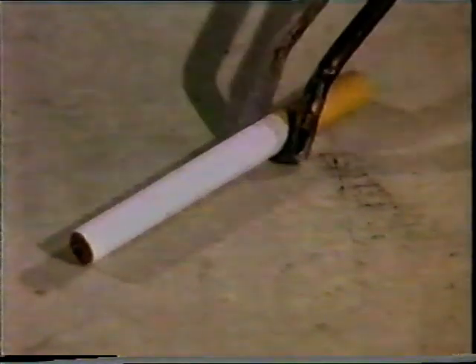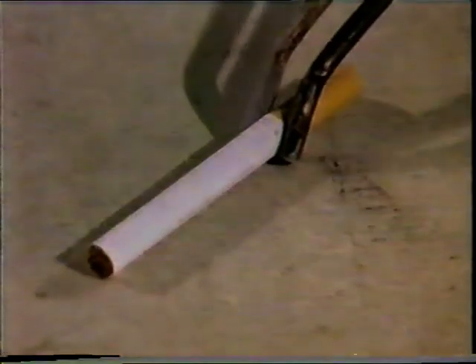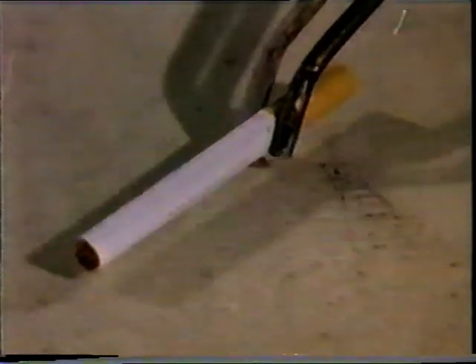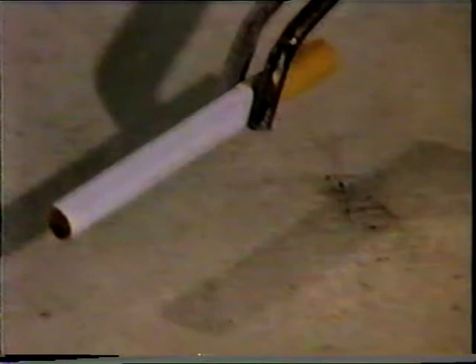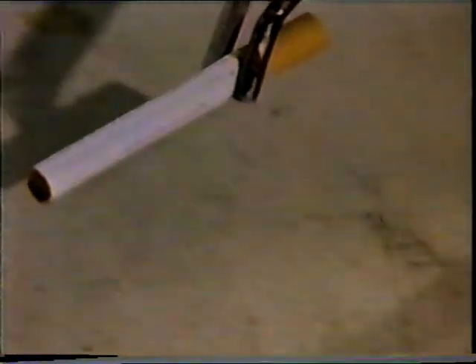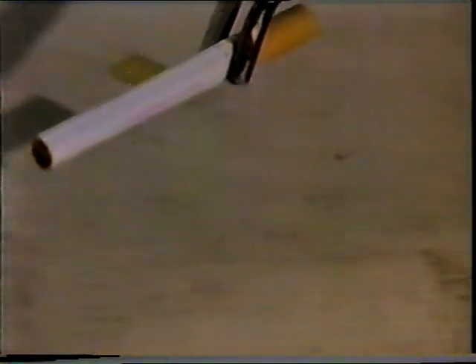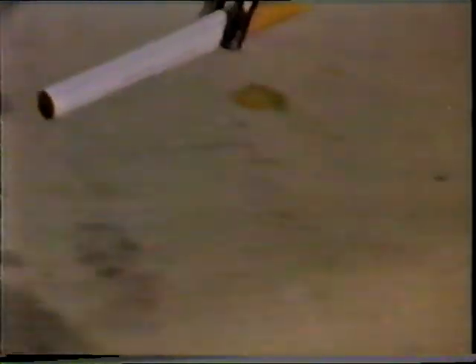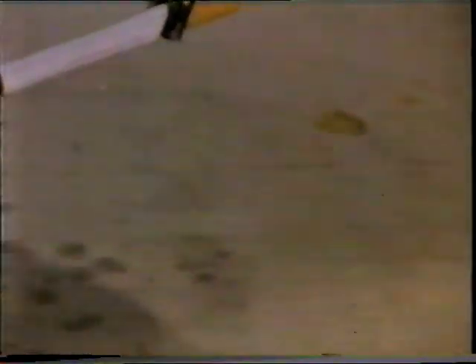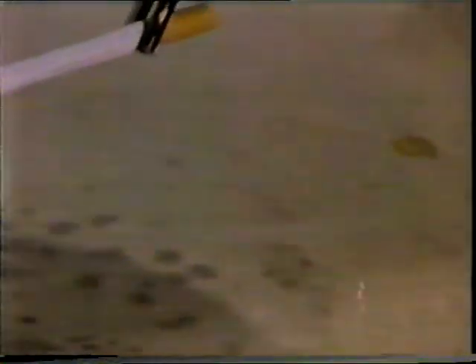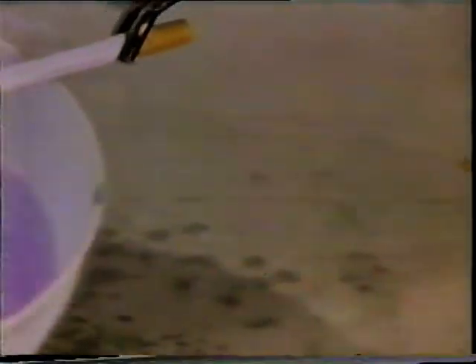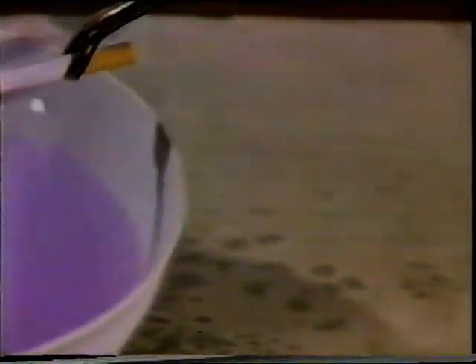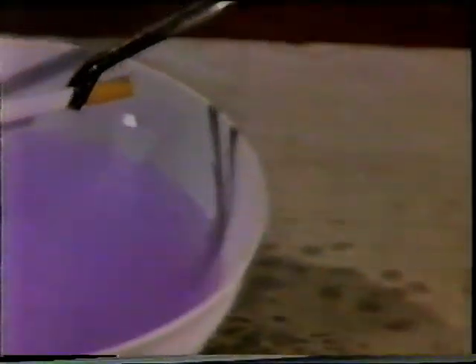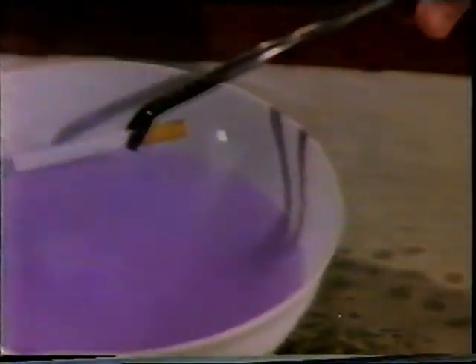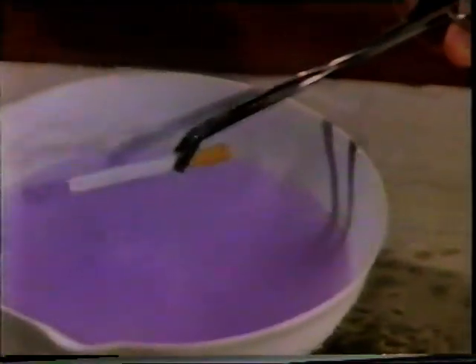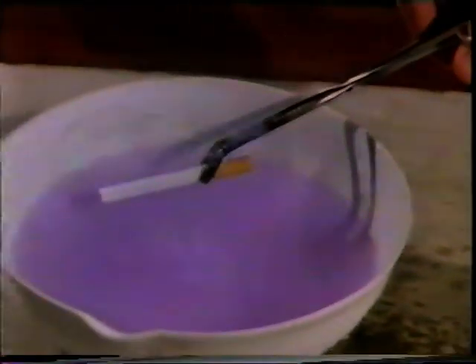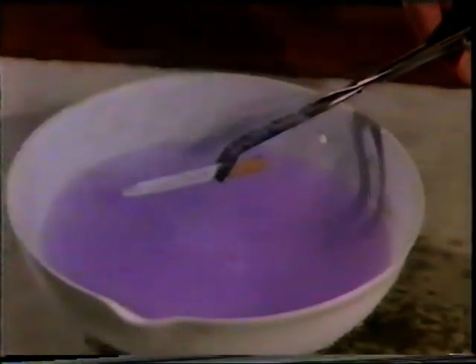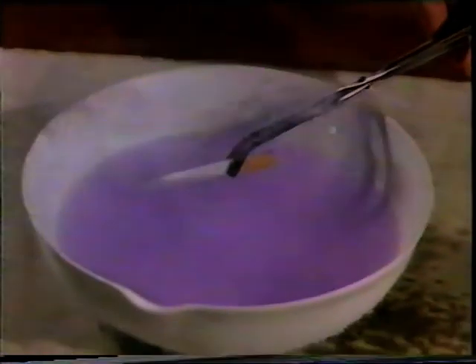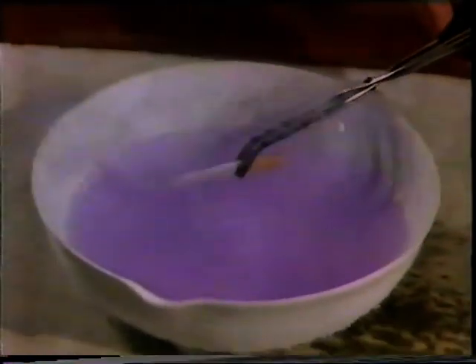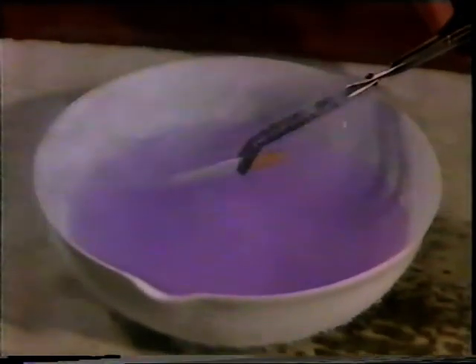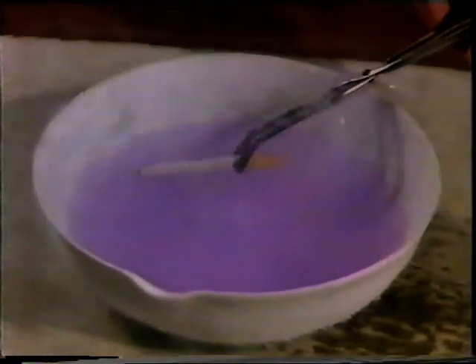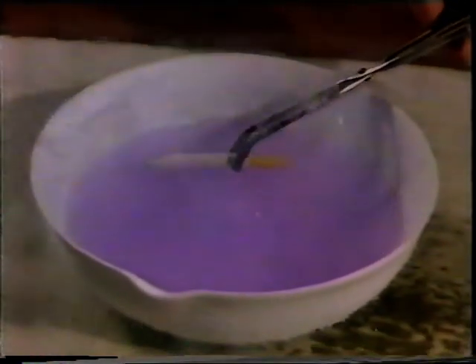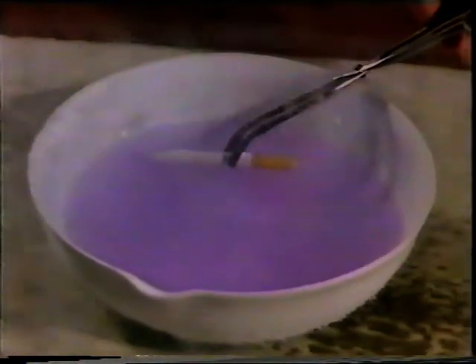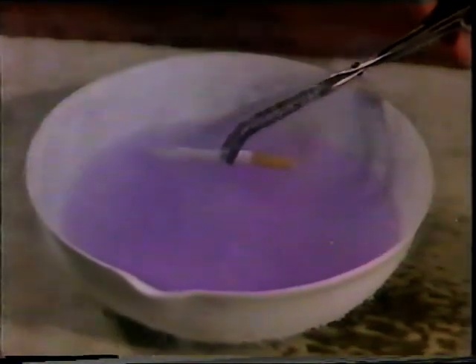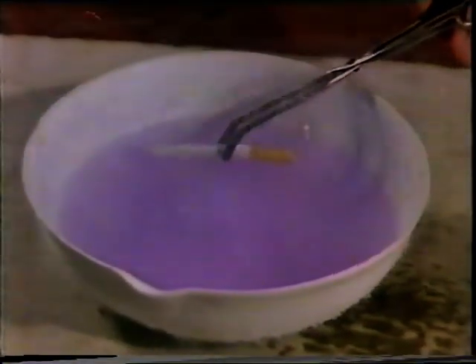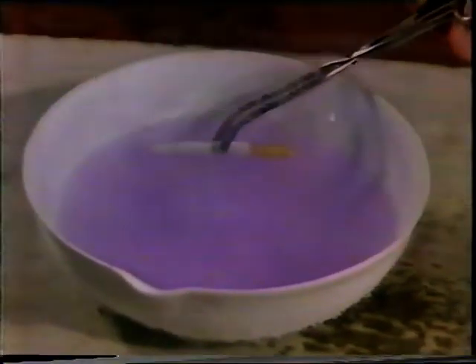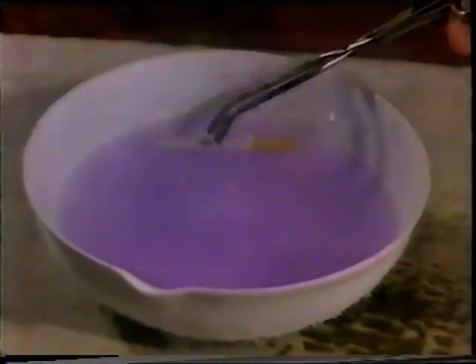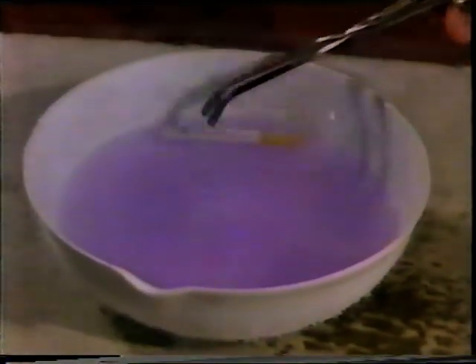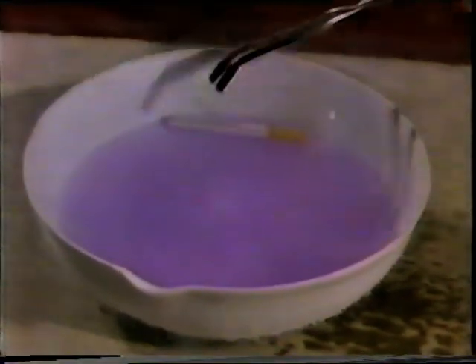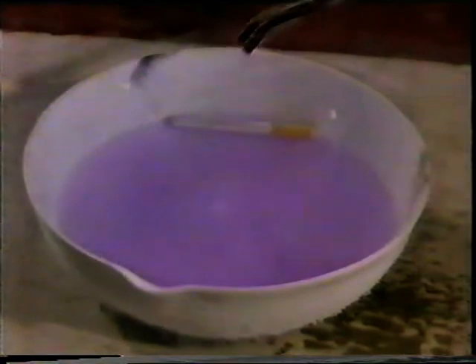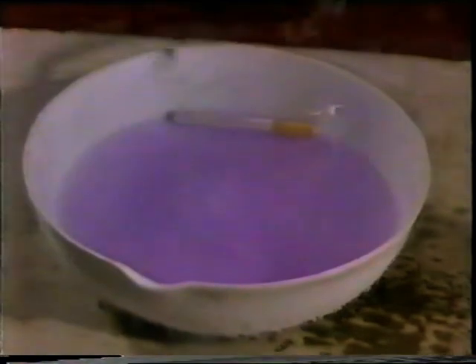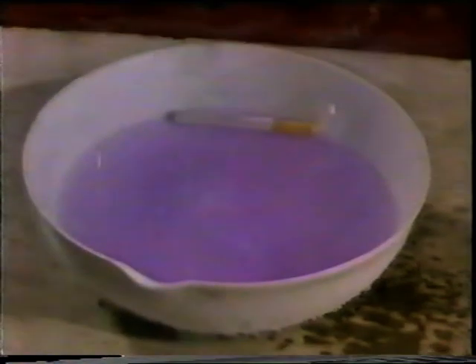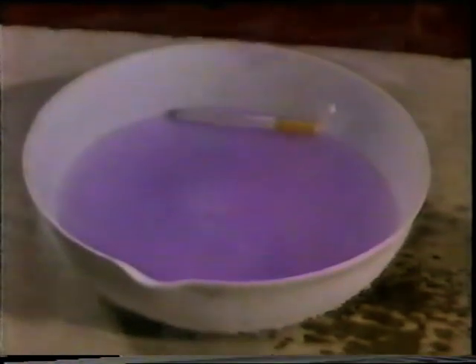You've probably seen how a cigarette burns in air, but let's see how it burns after it's soaked up liquid oxygen.